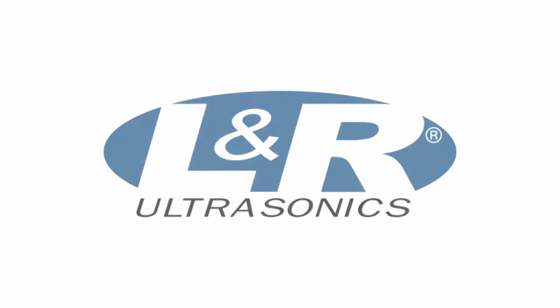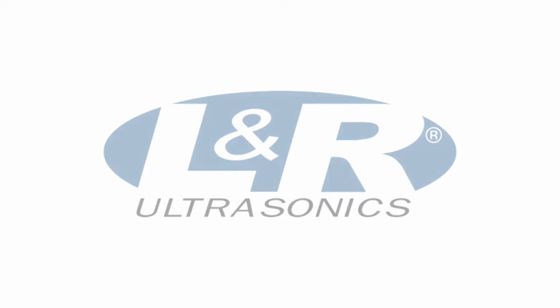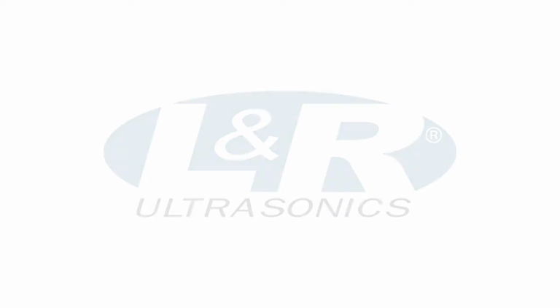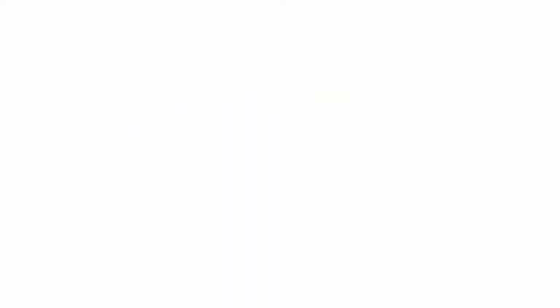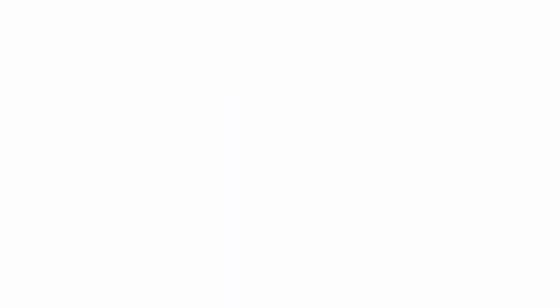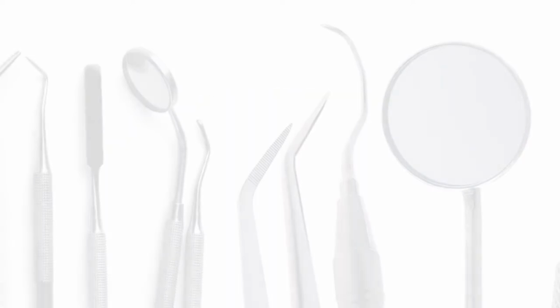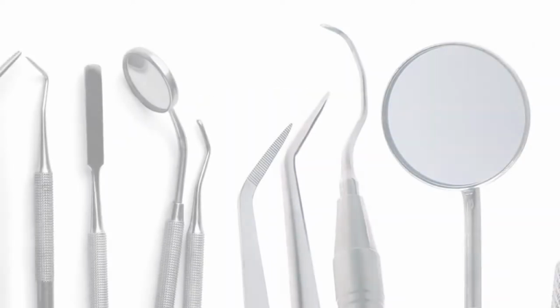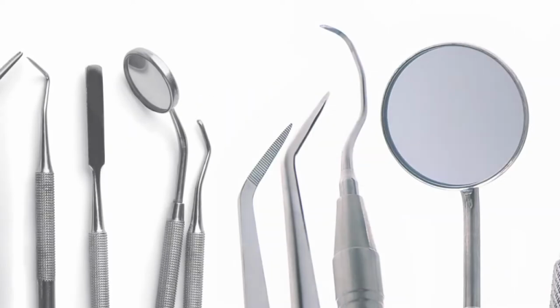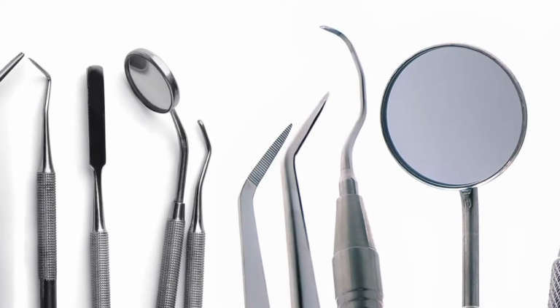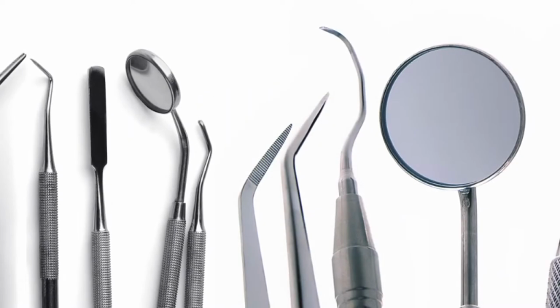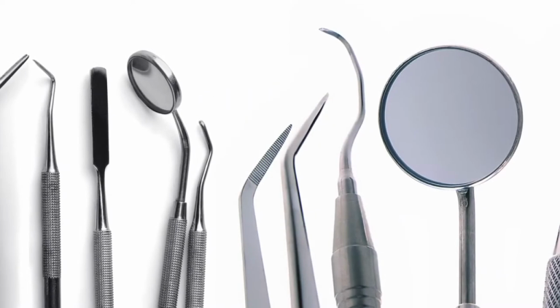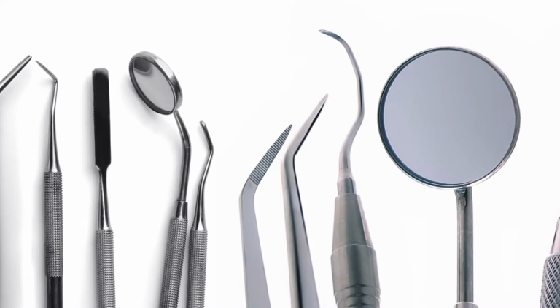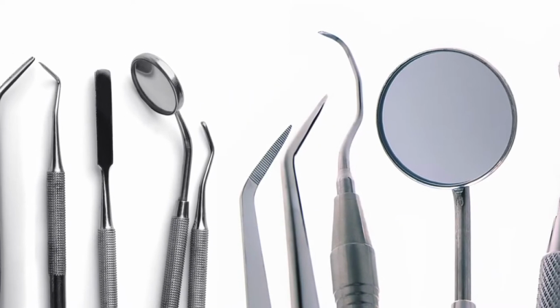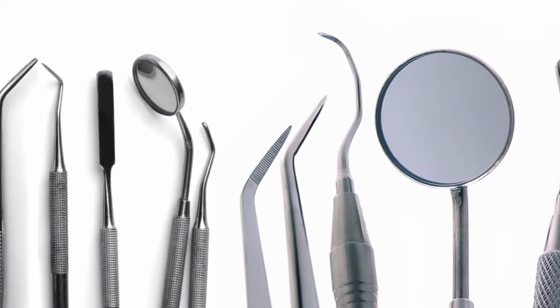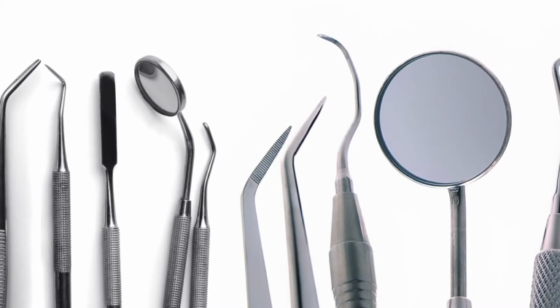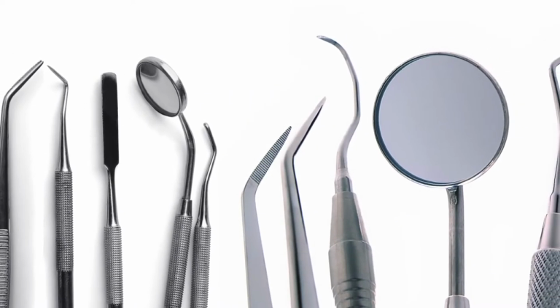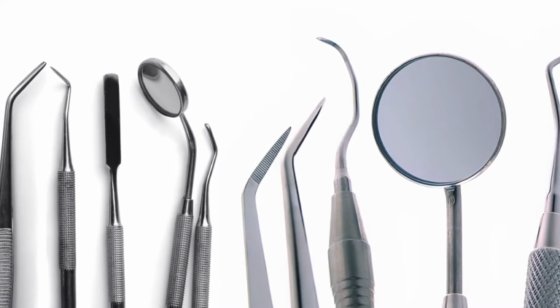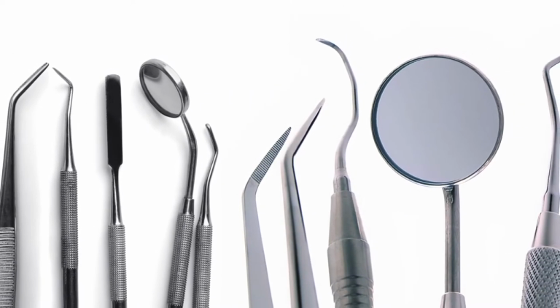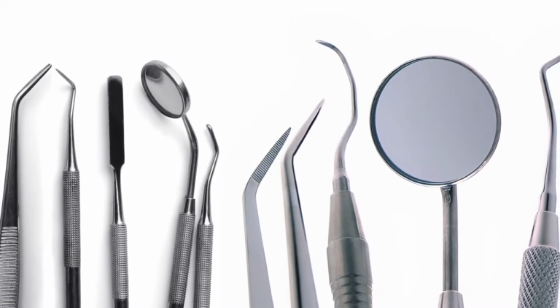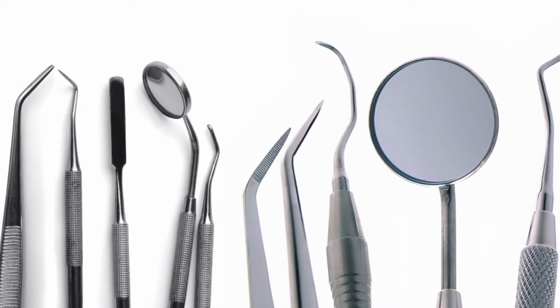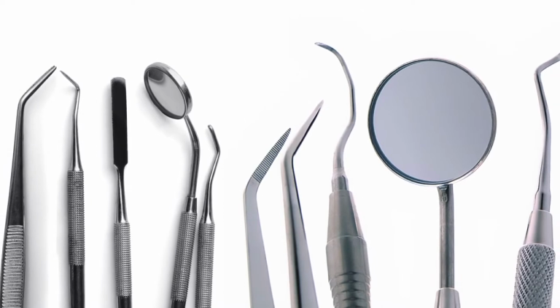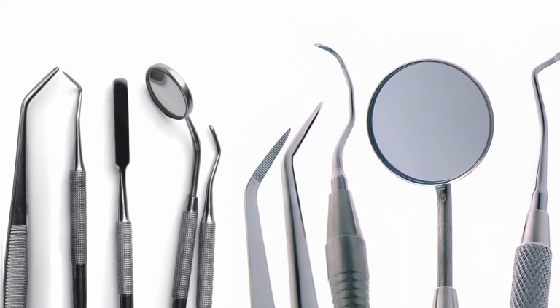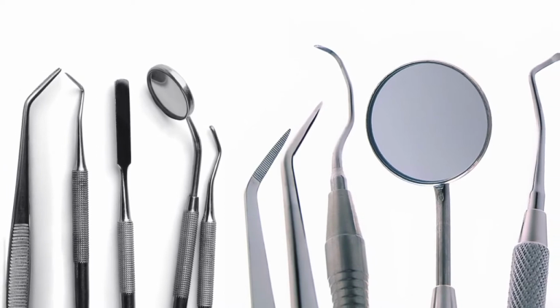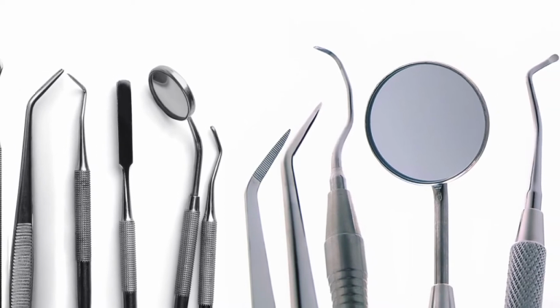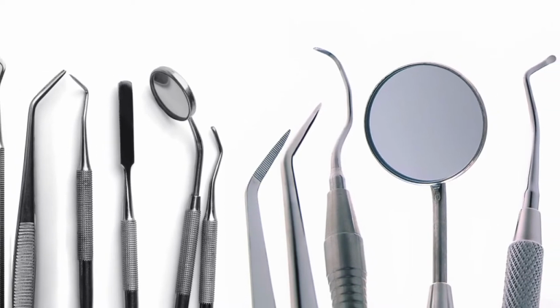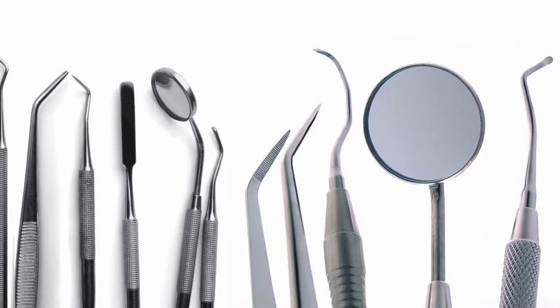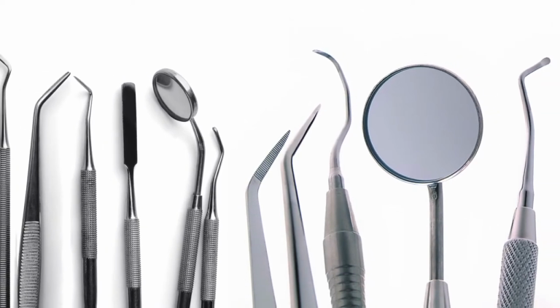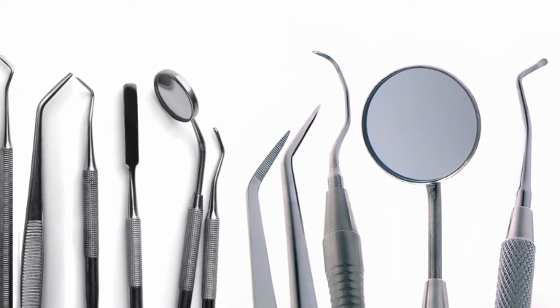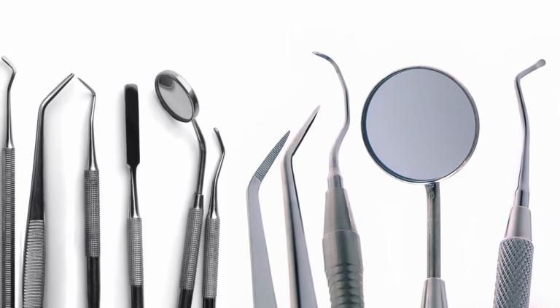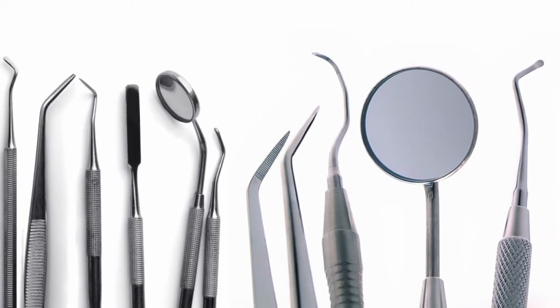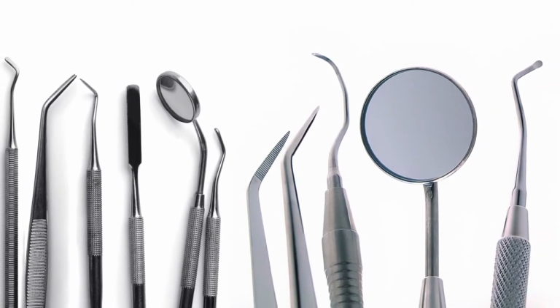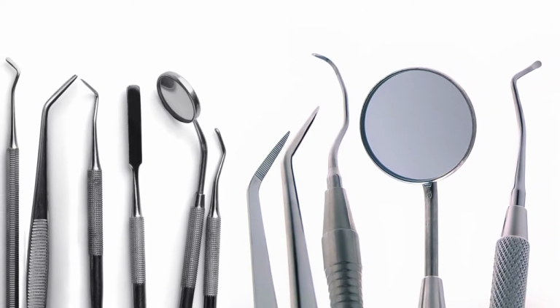When it comes to cleaning dental and medical instruments, you need a powerful solution that is designed to remove proteins, fats, and carbohydrates.